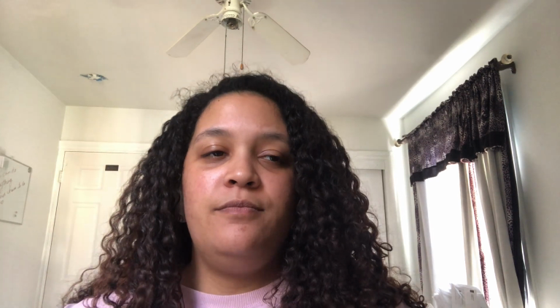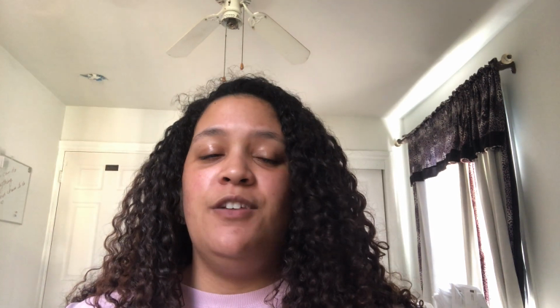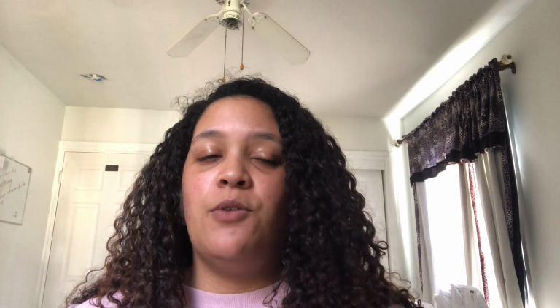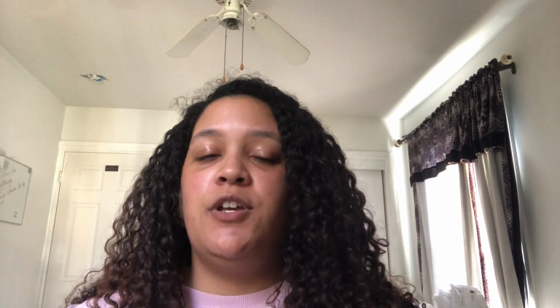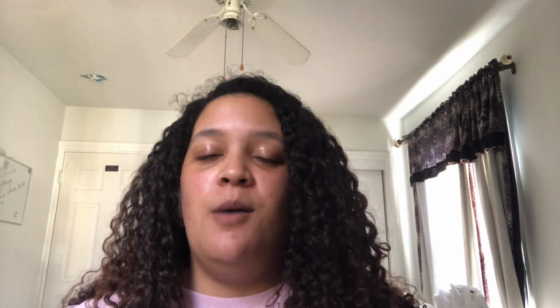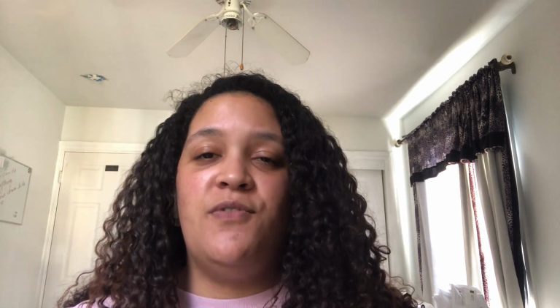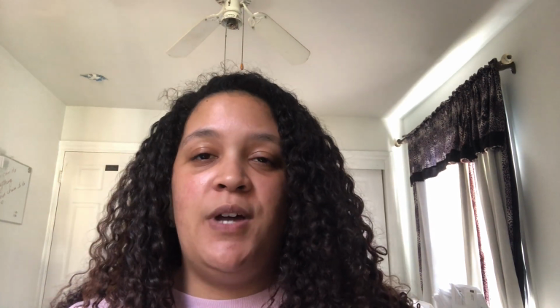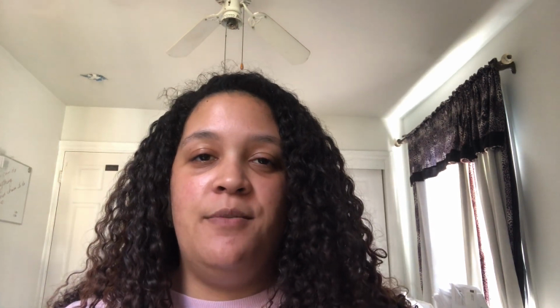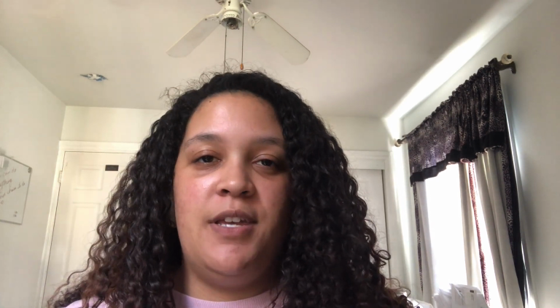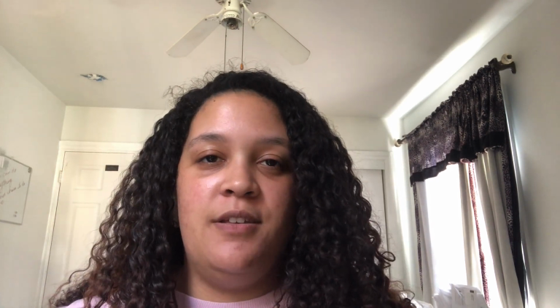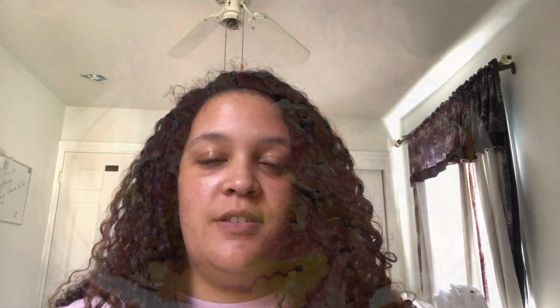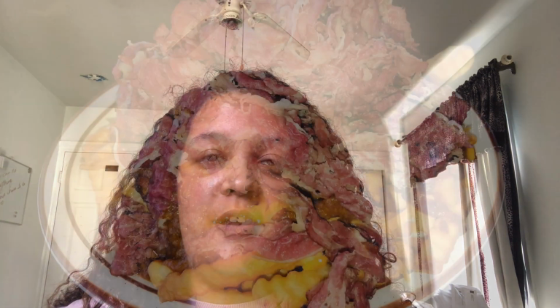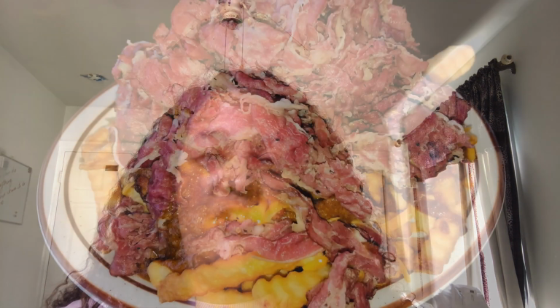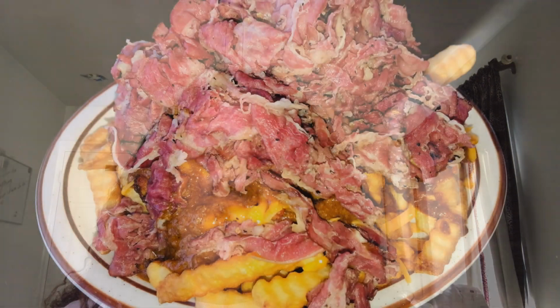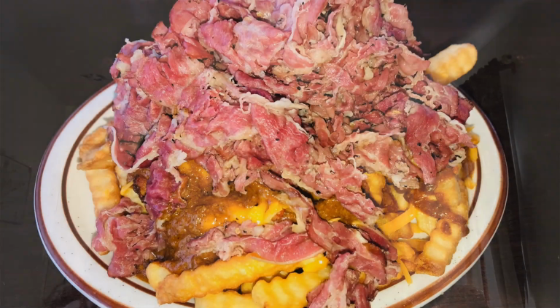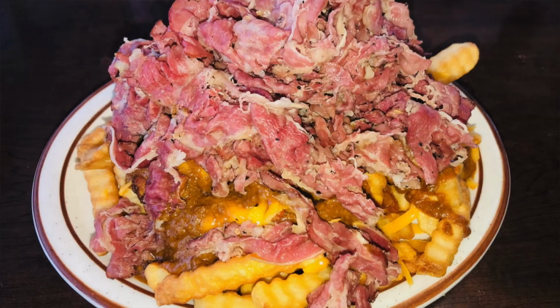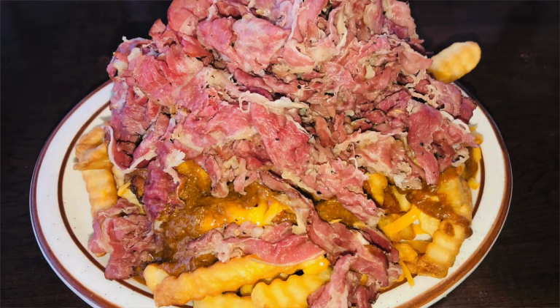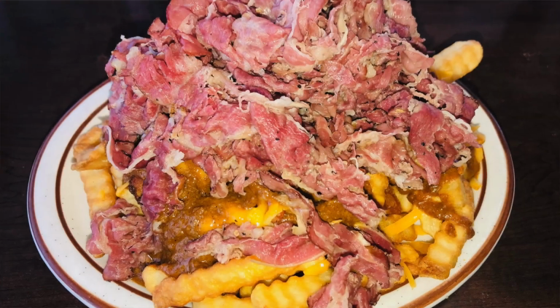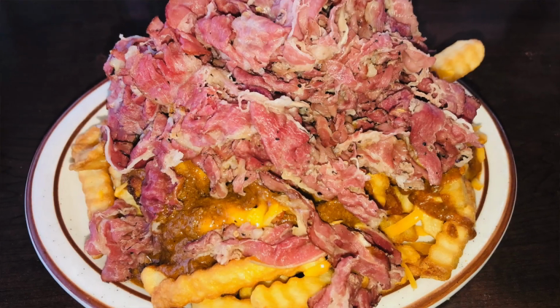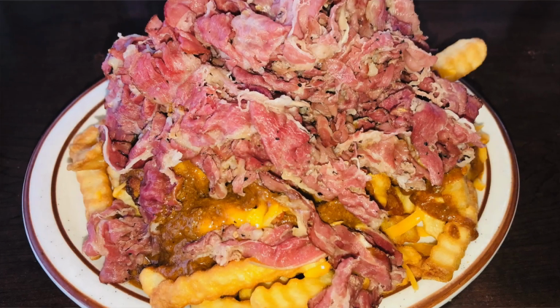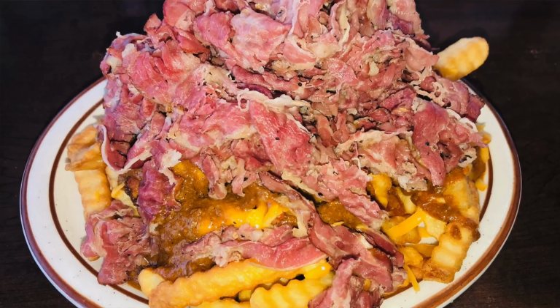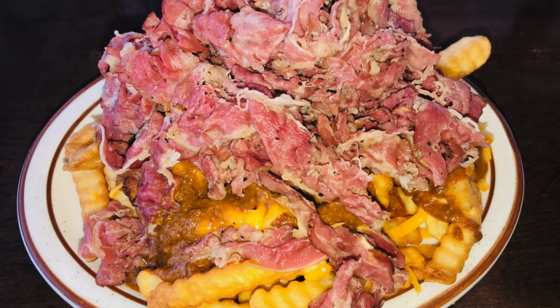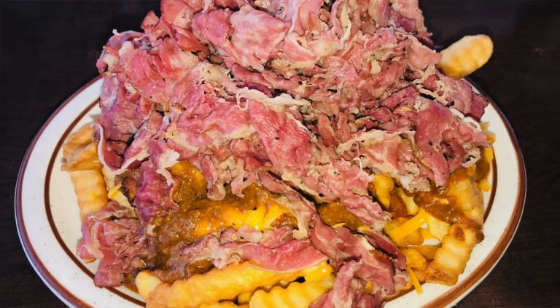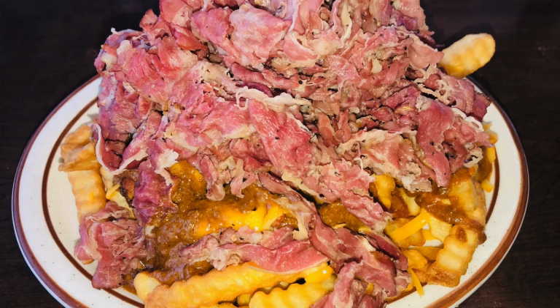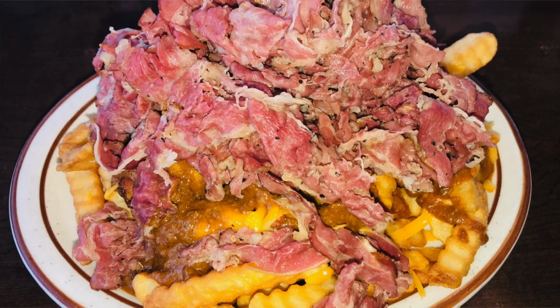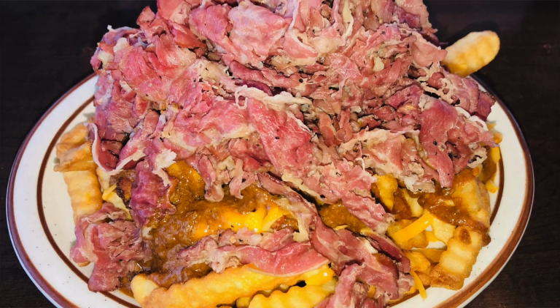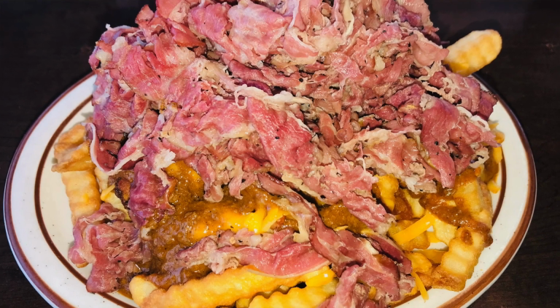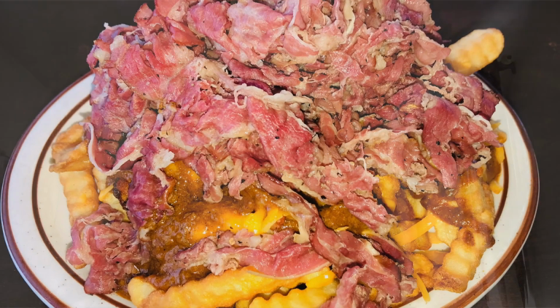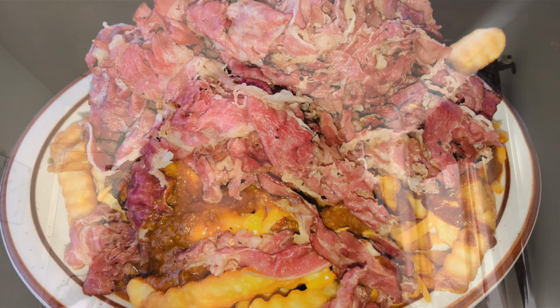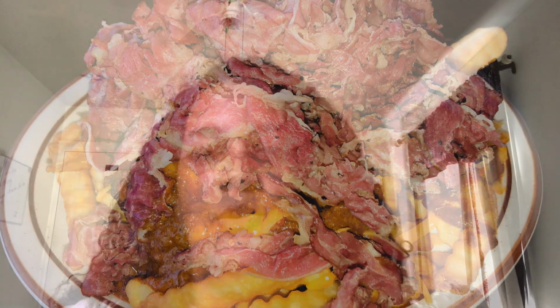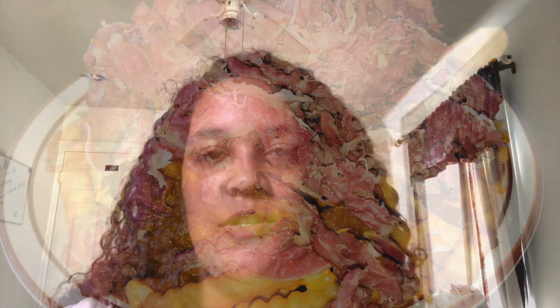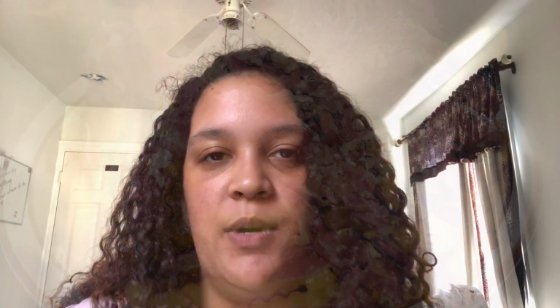Another really common food item is the chili cheese fries and the pastrami chili cheese fries. Definitely recommend those as well.